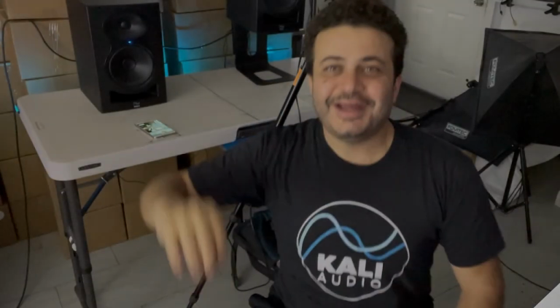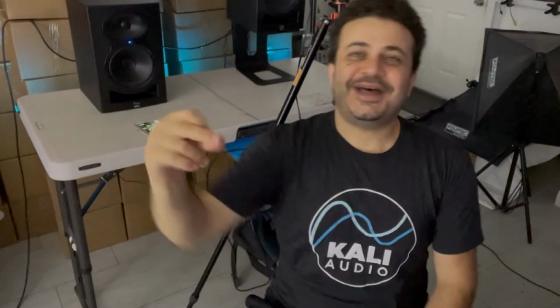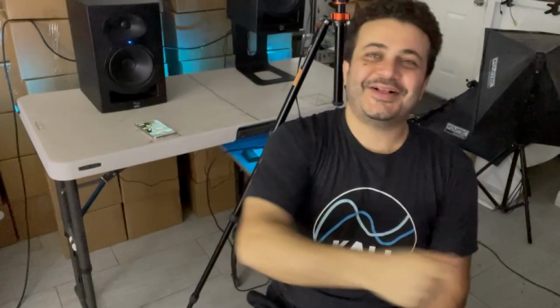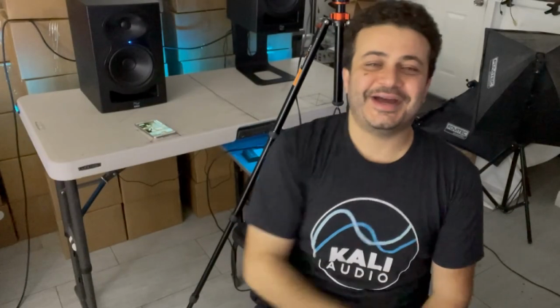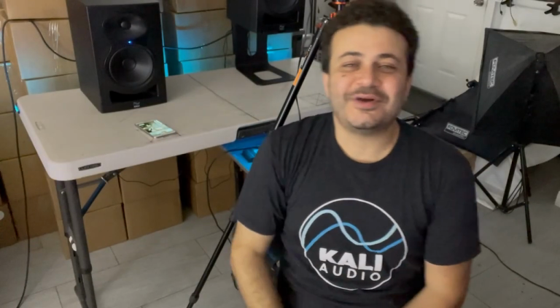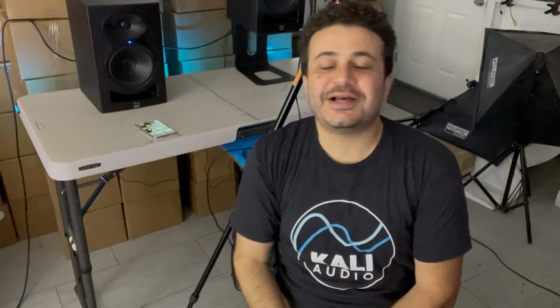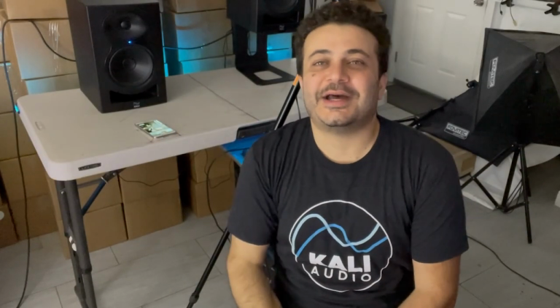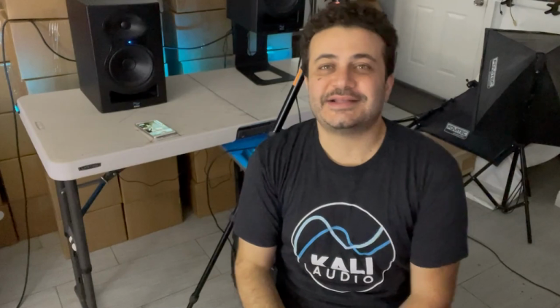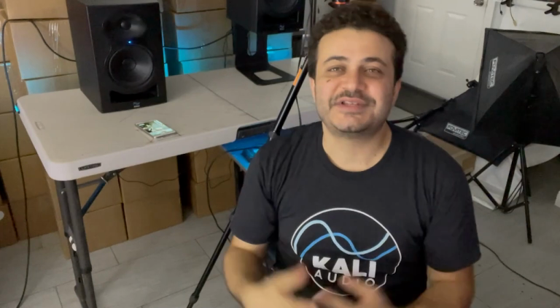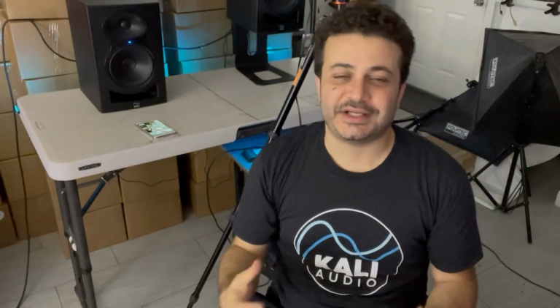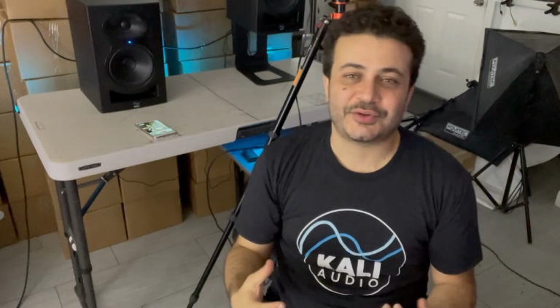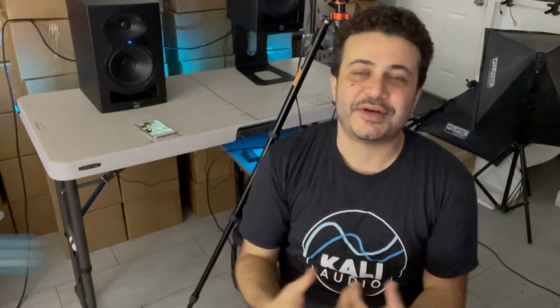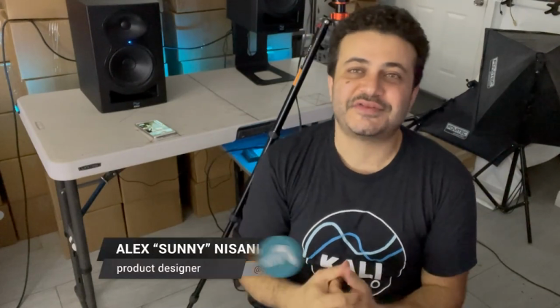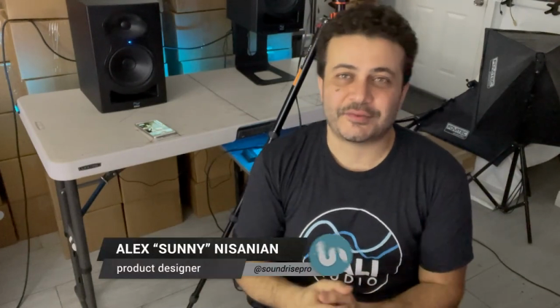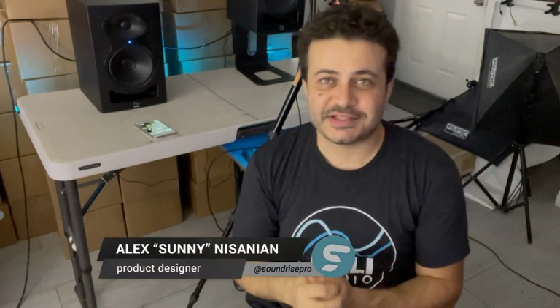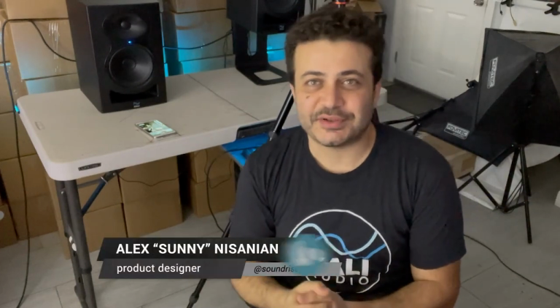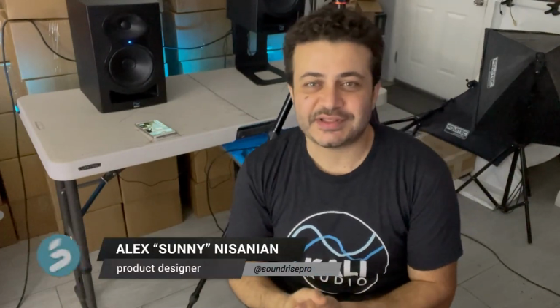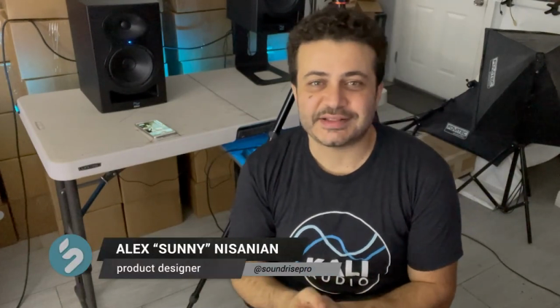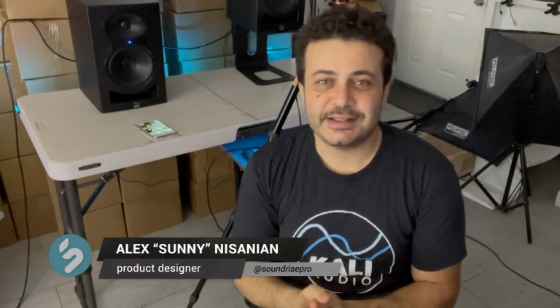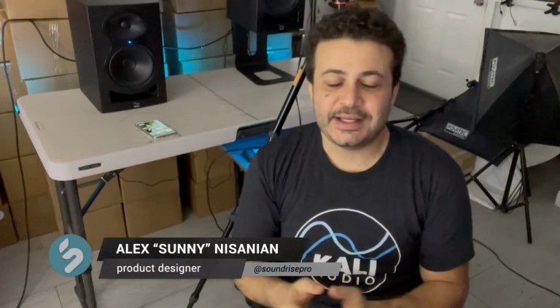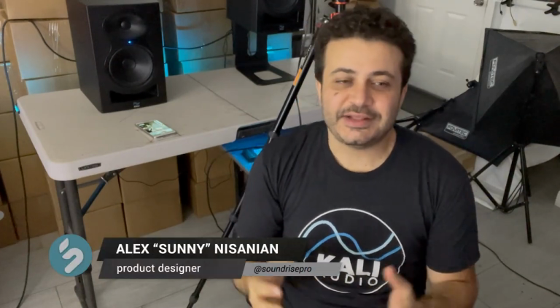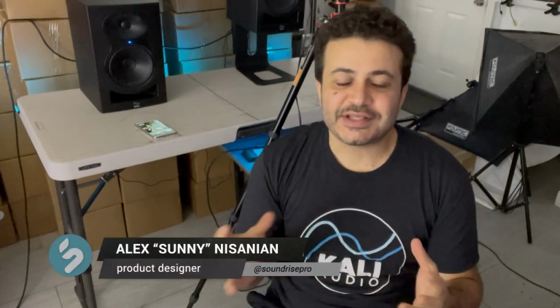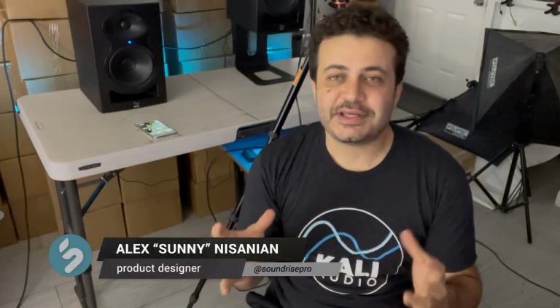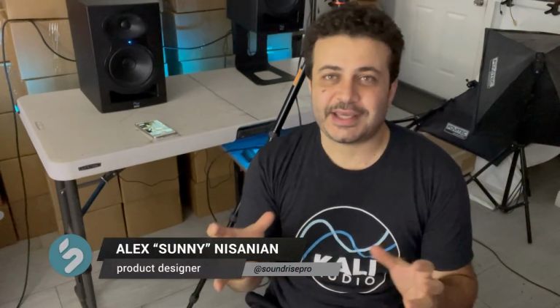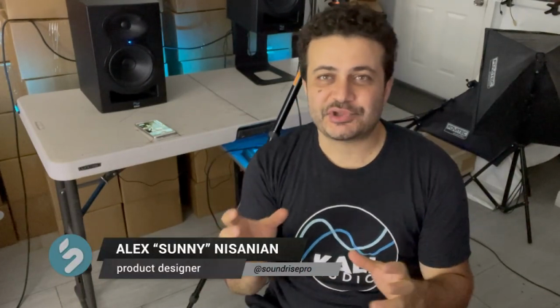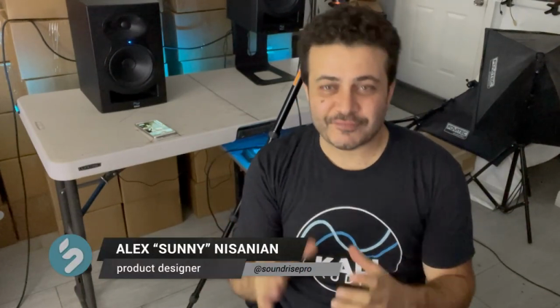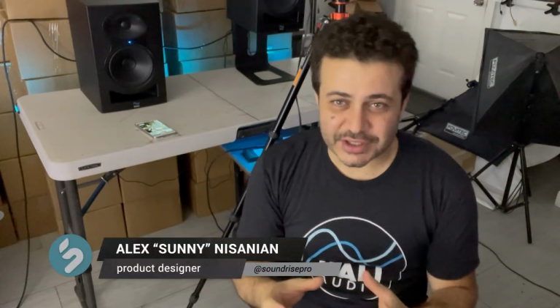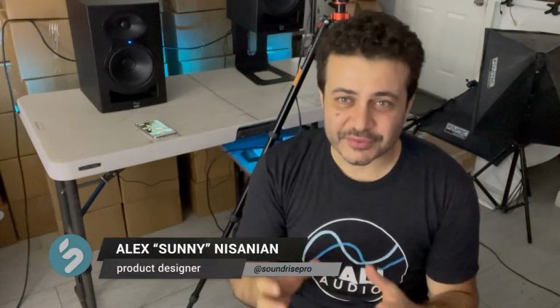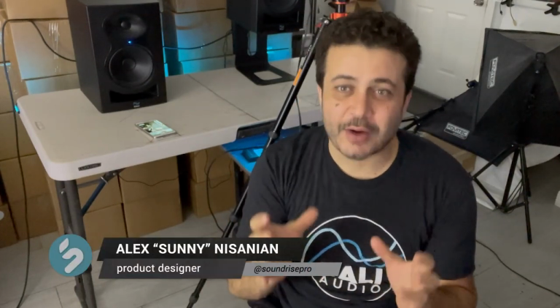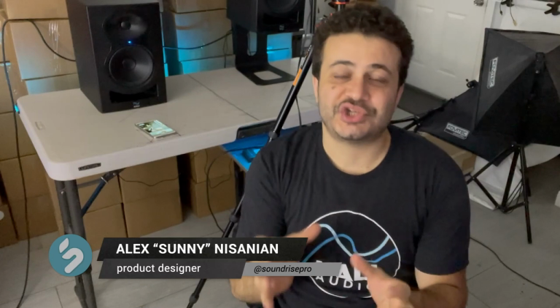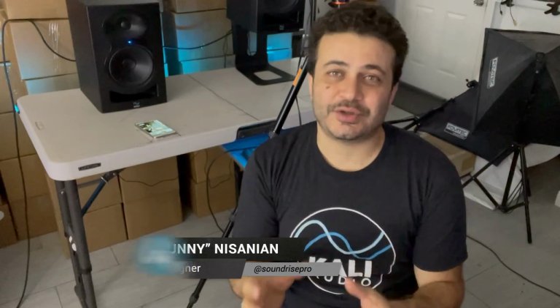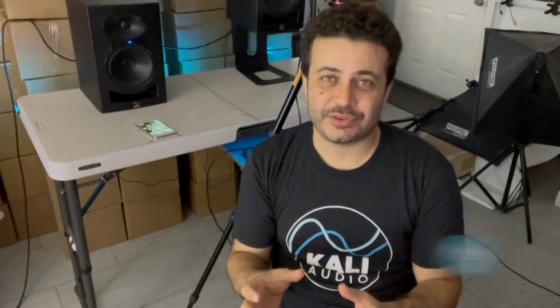Hell yeah! What's up guys? I'm Sonny, creator of Soundrise Speaker Stands, and there's something I captured on video that I want to share with you.